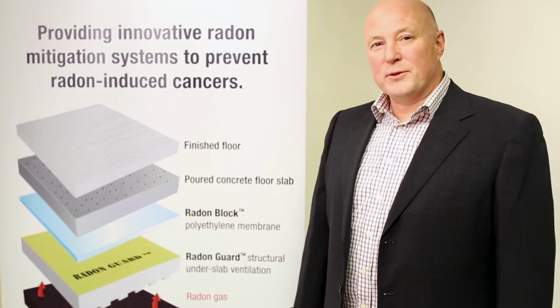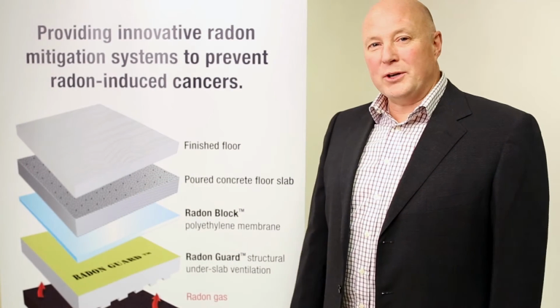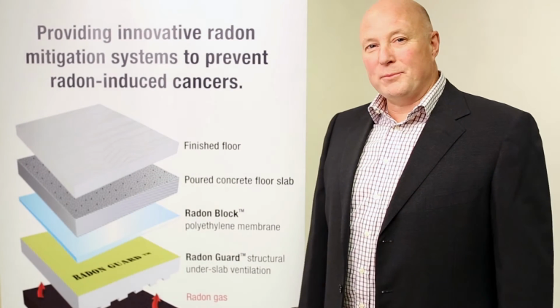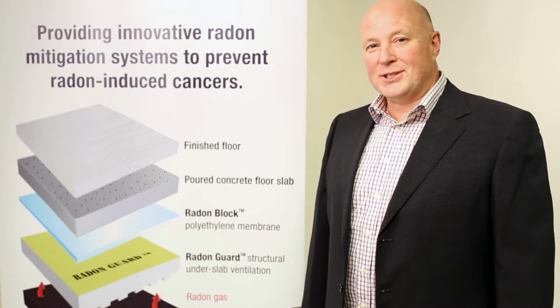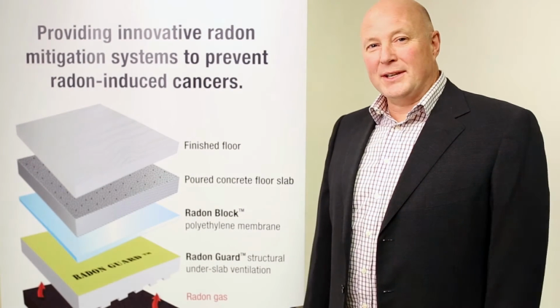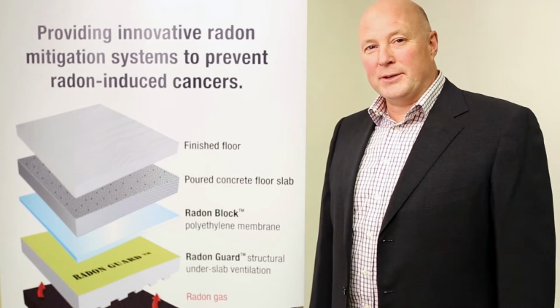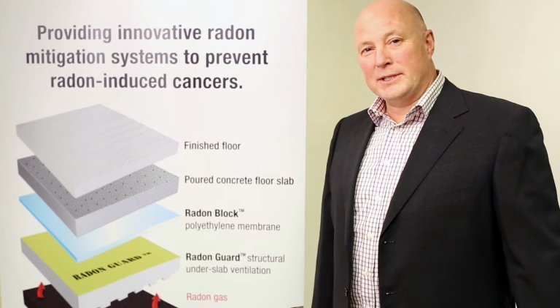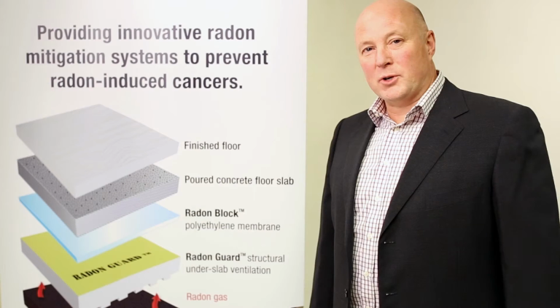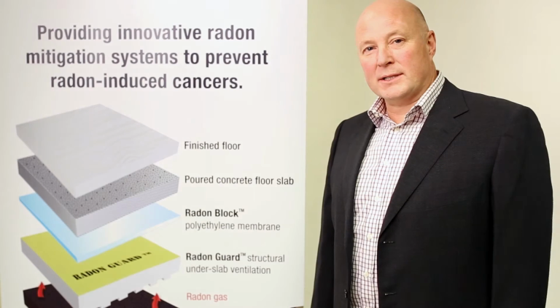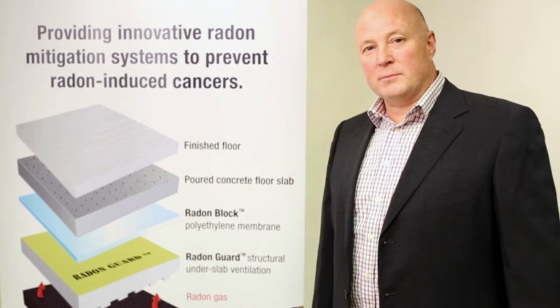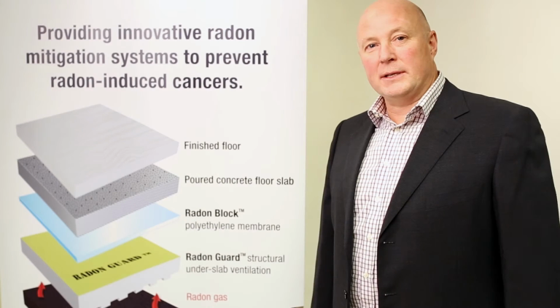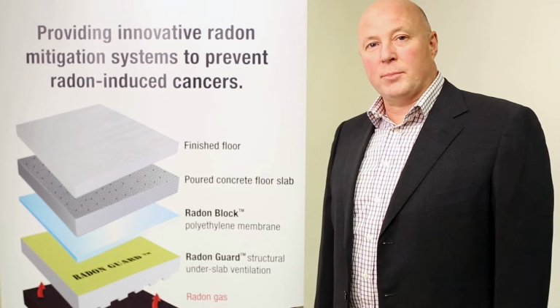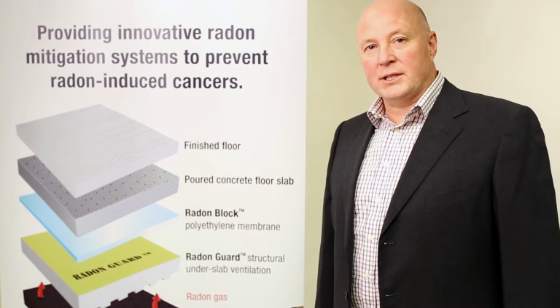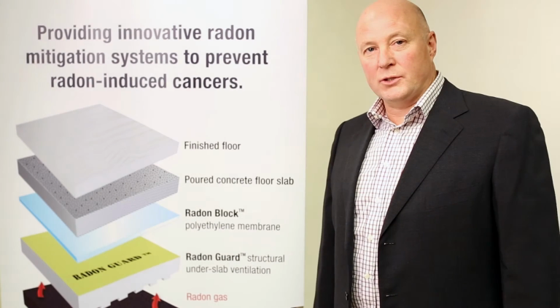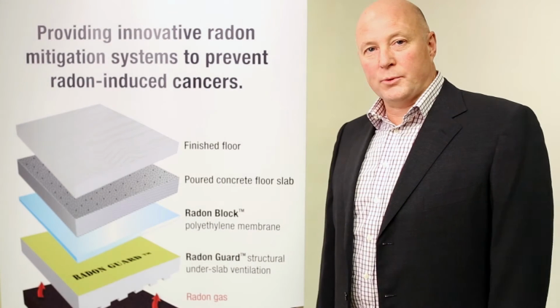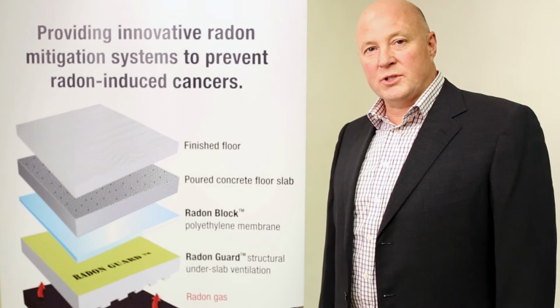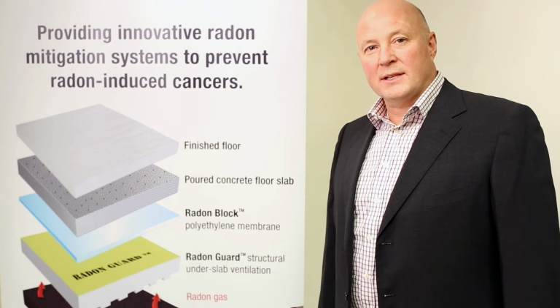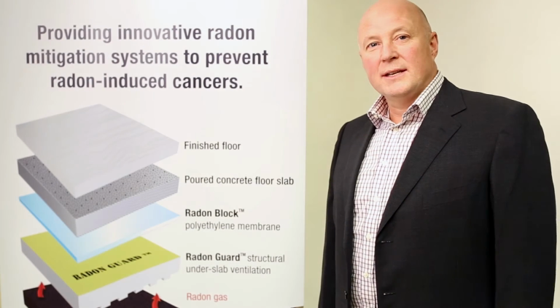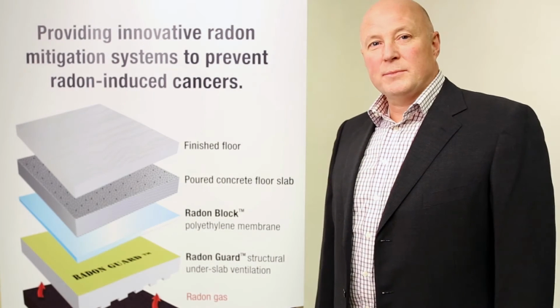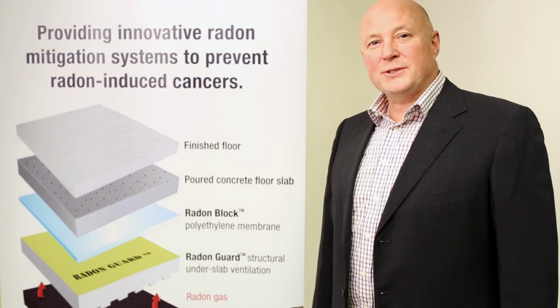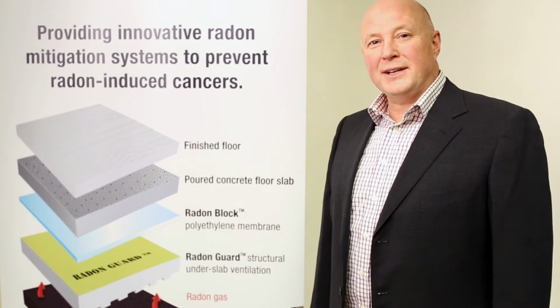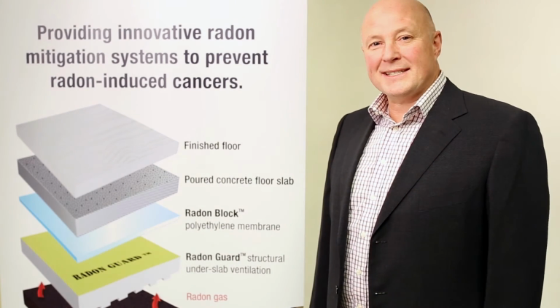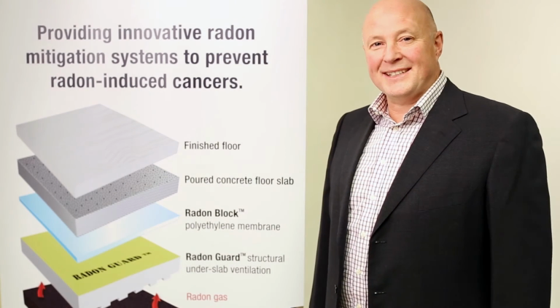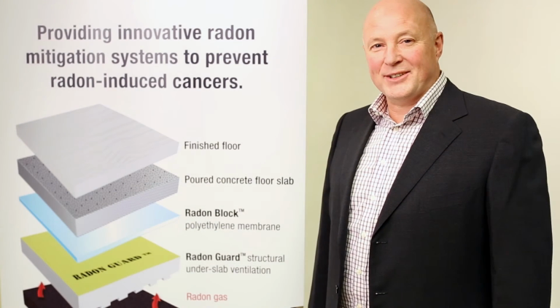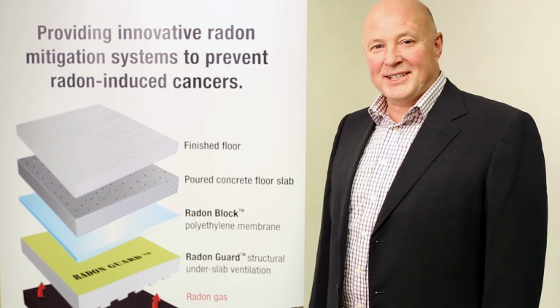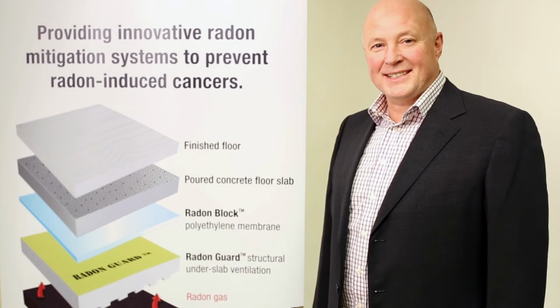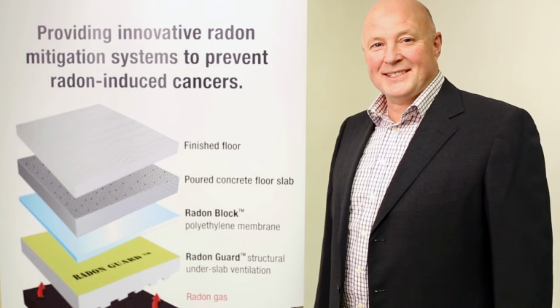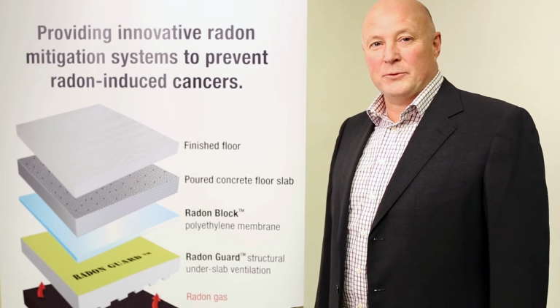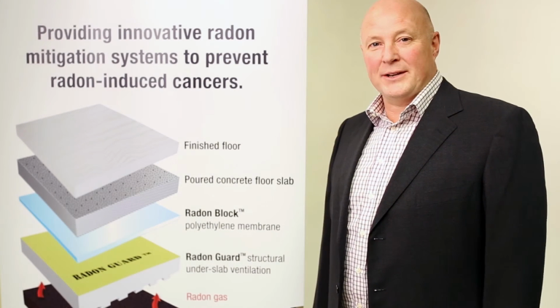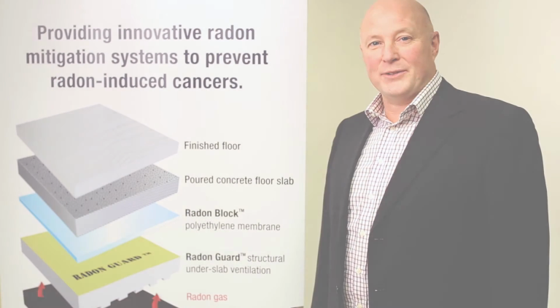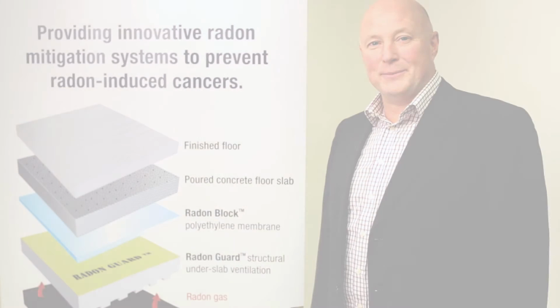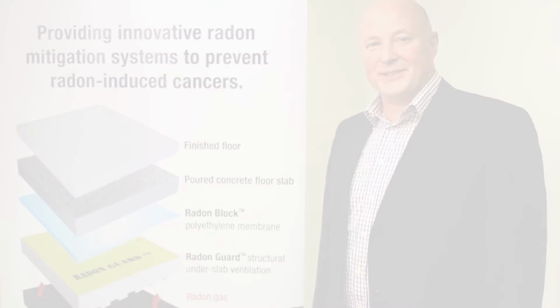For more information on how these products can be applied to your project, please do not hesitate to contact us at Radon Environmental.